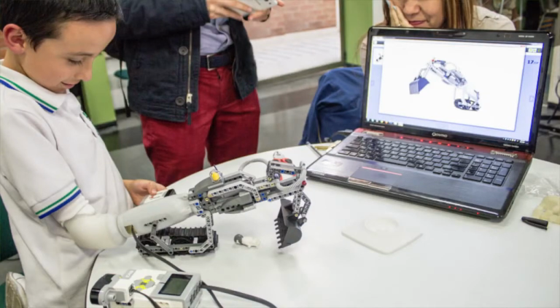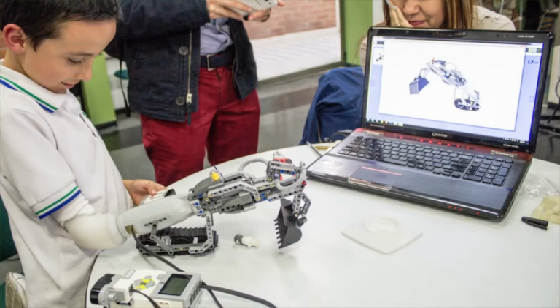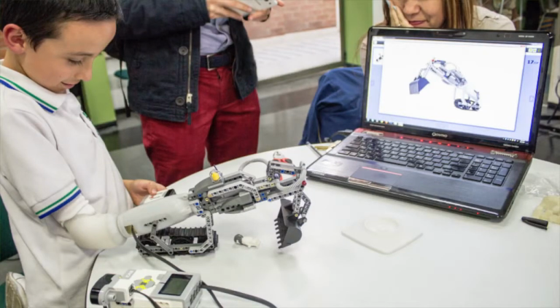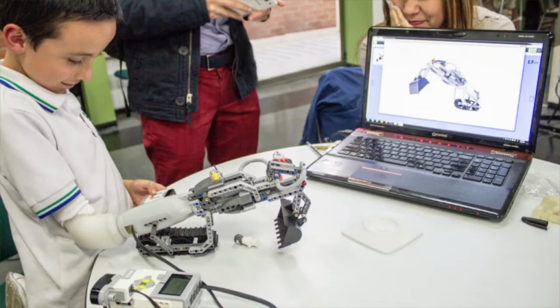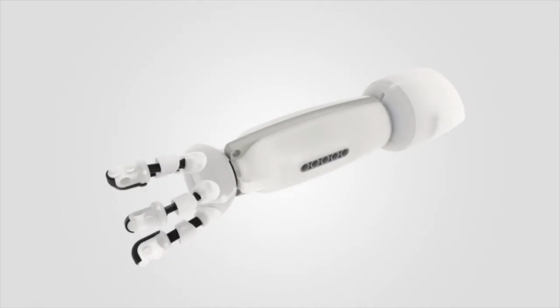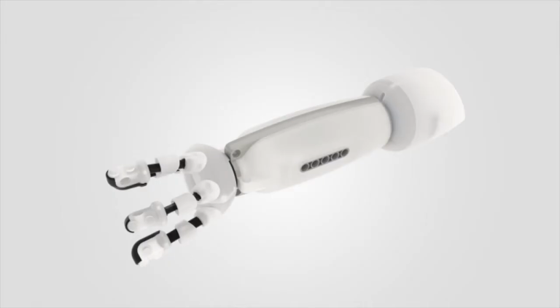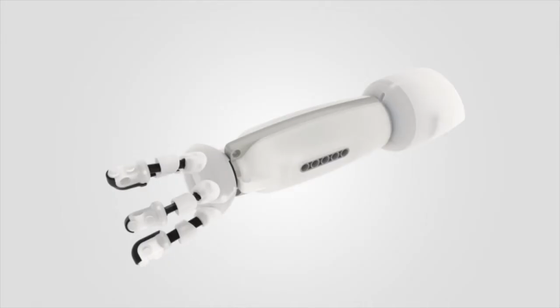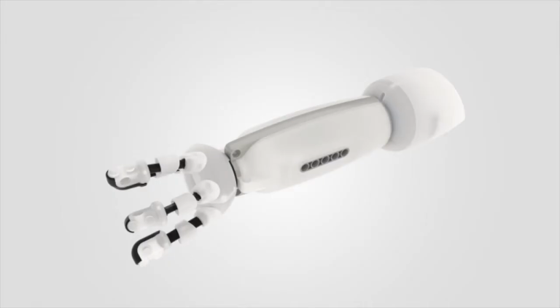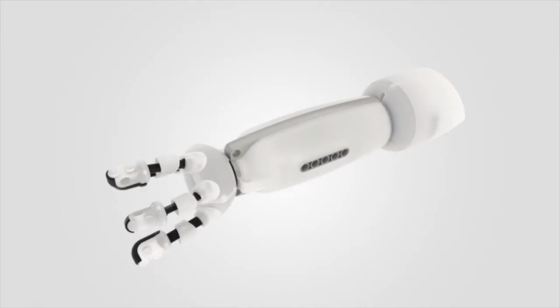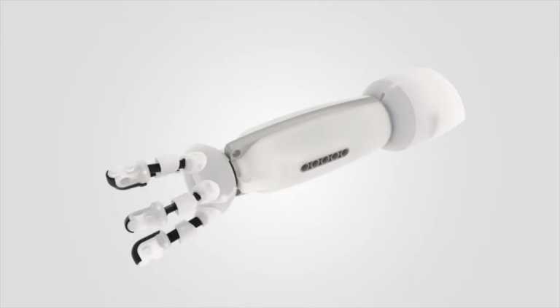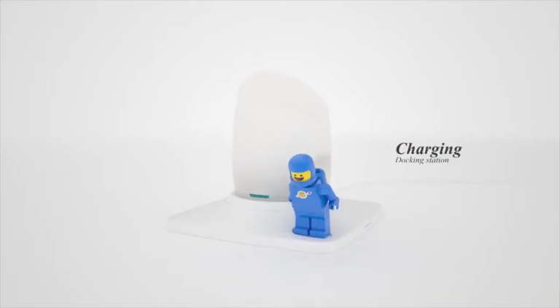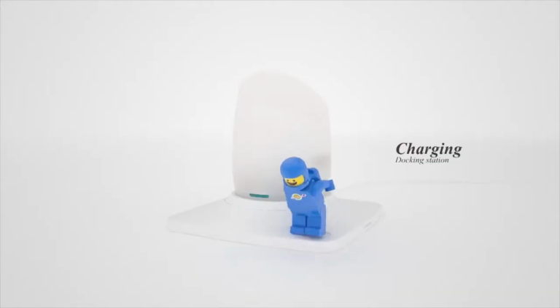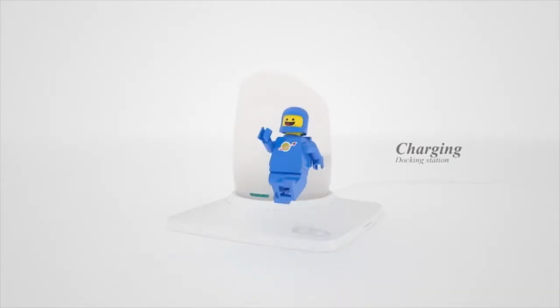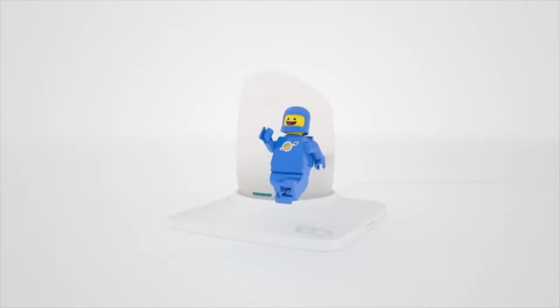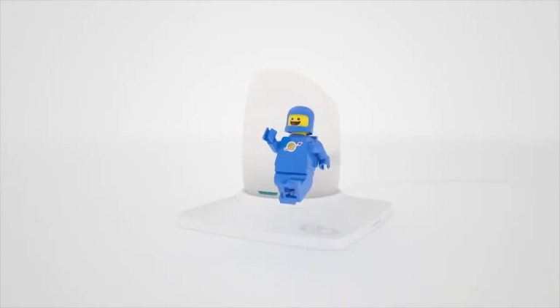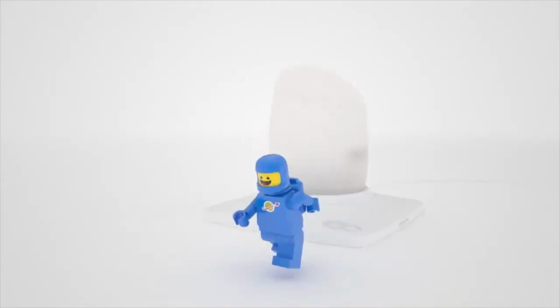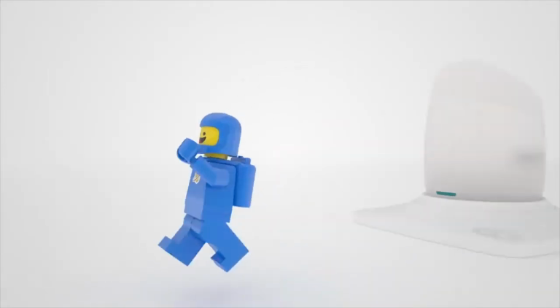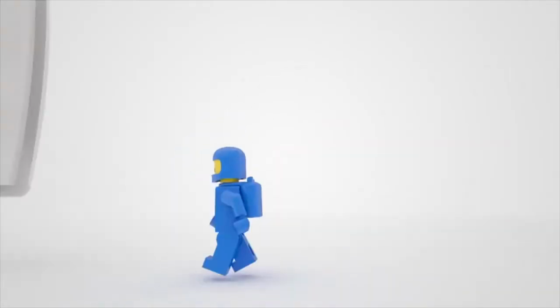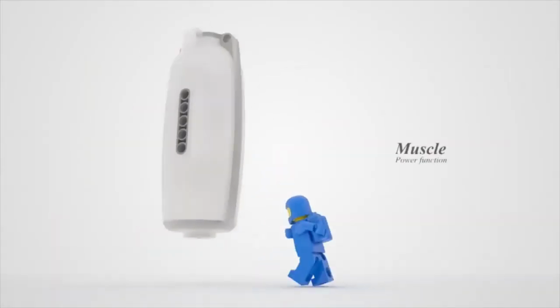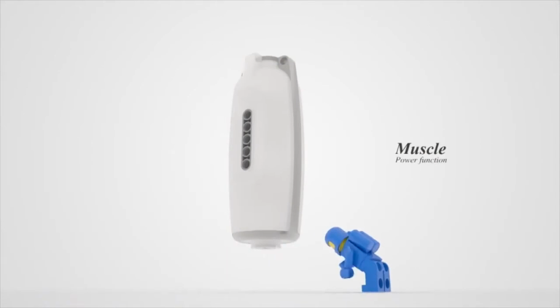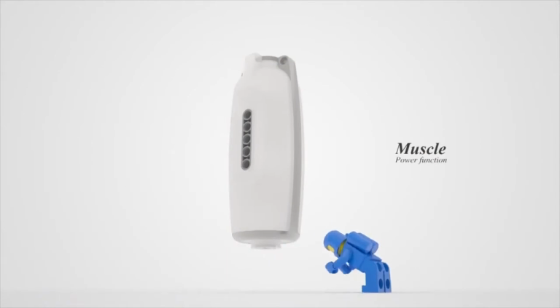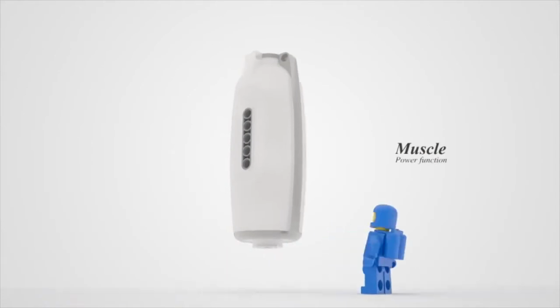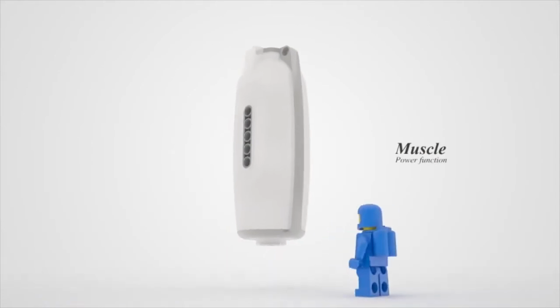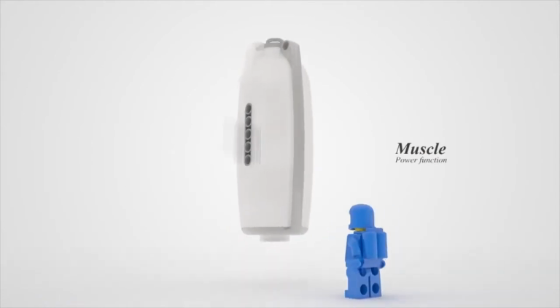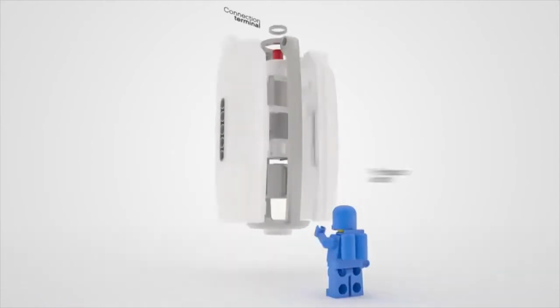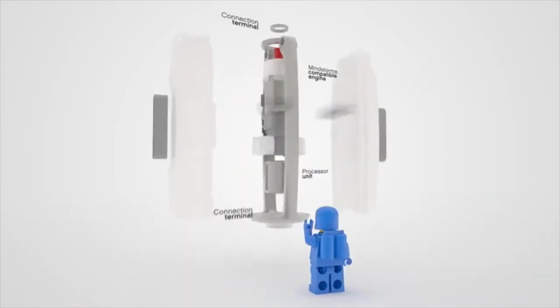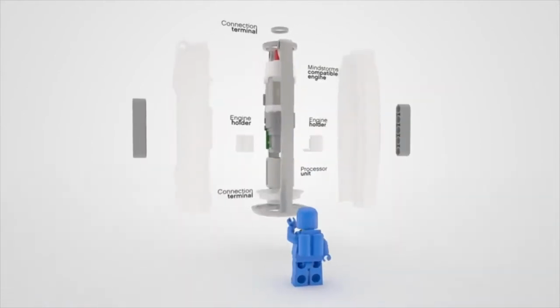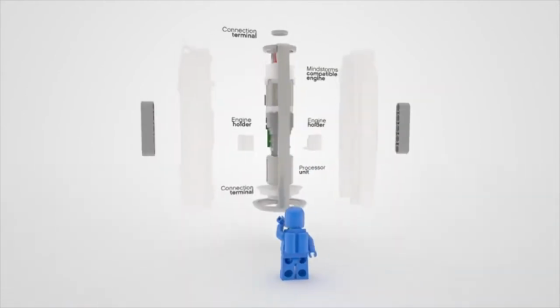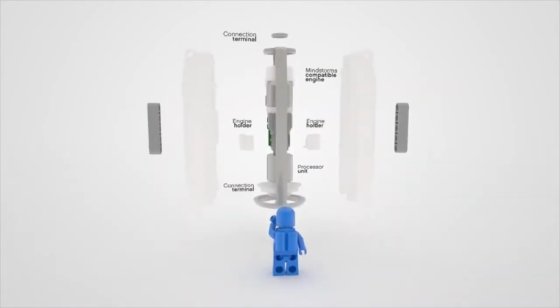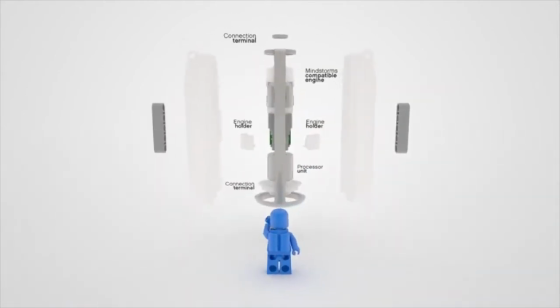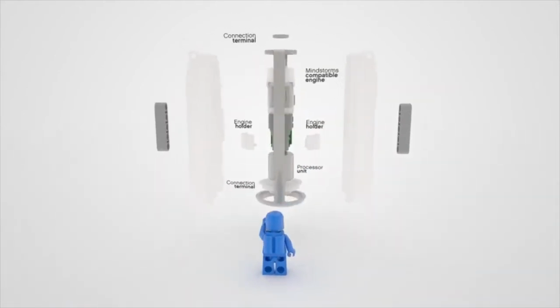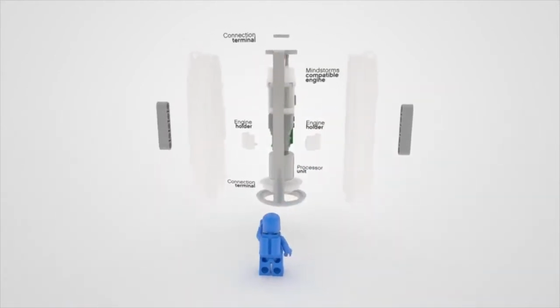It has a detachable robotic hand, a charging port, processor unit, and sensors to track movement — so it moves when your hand moves.